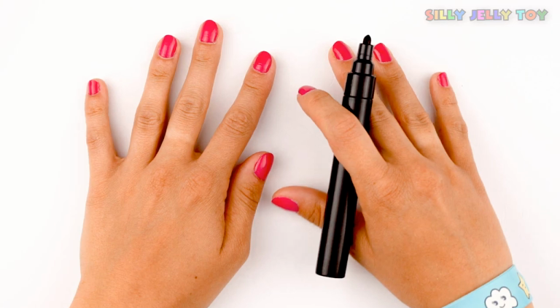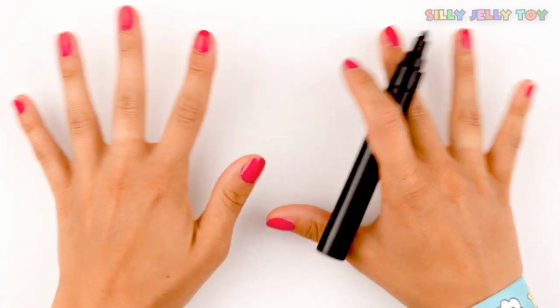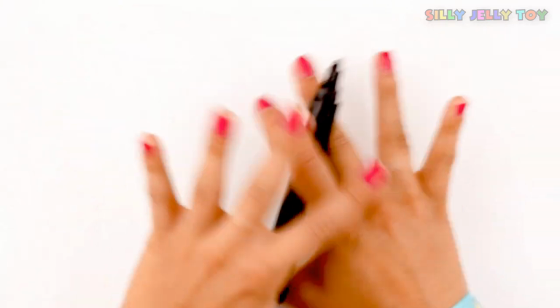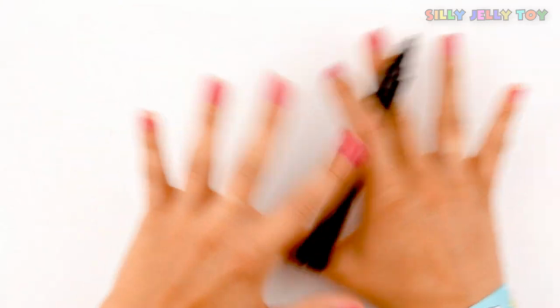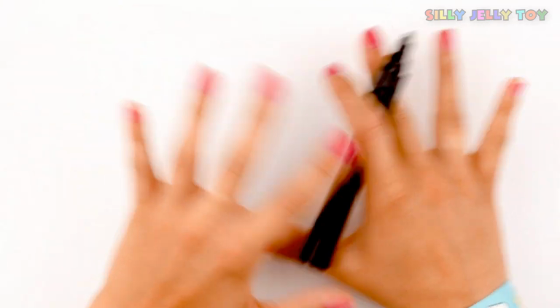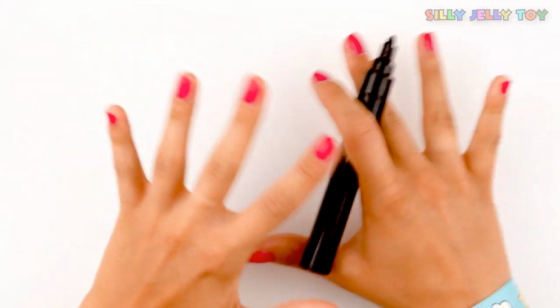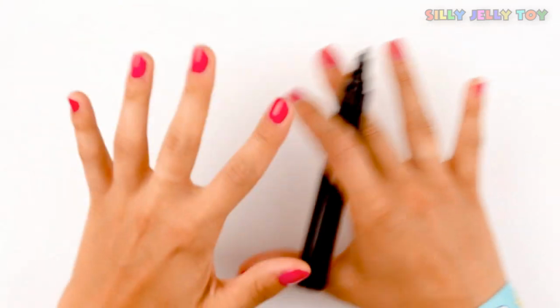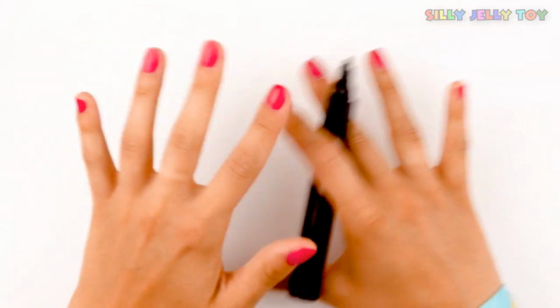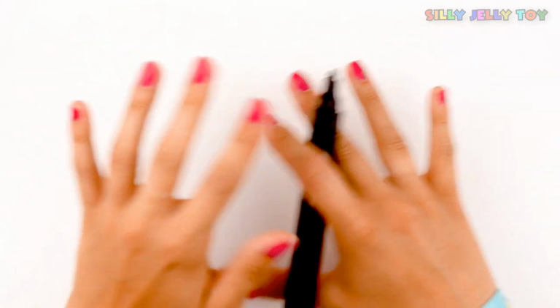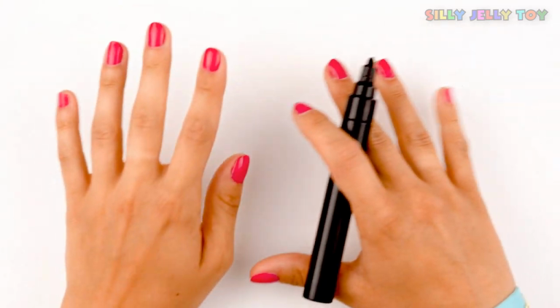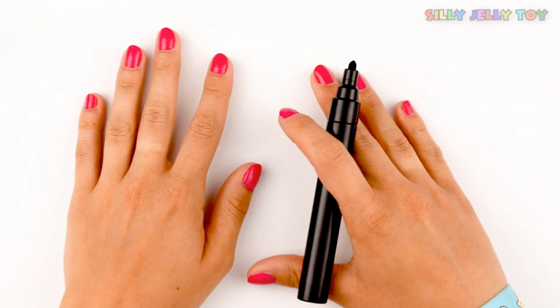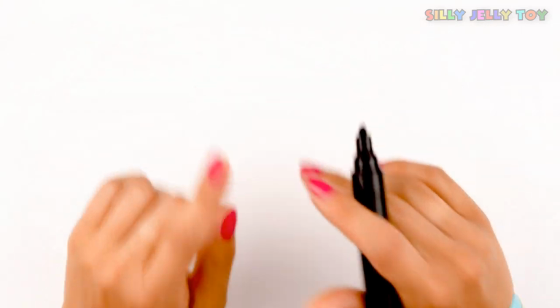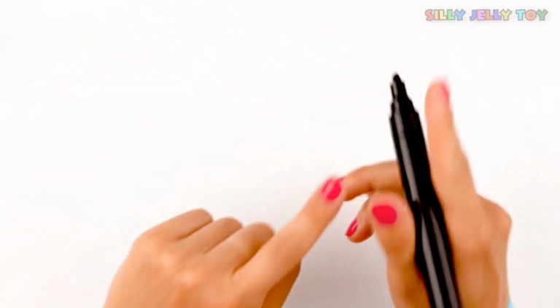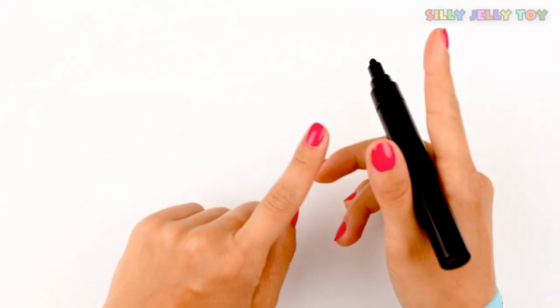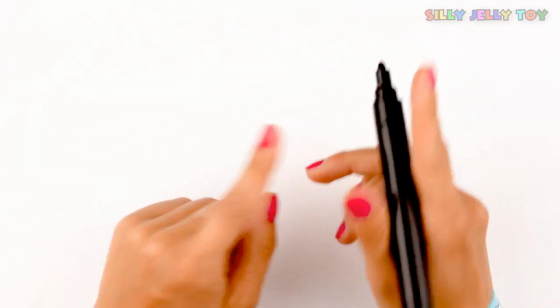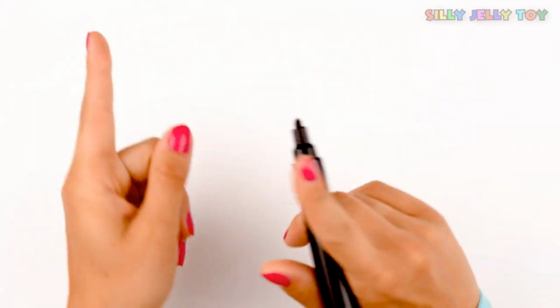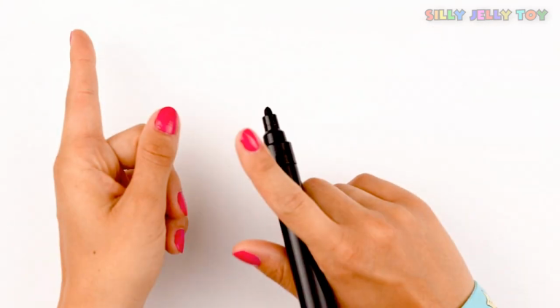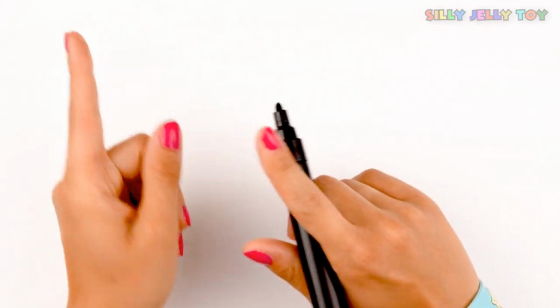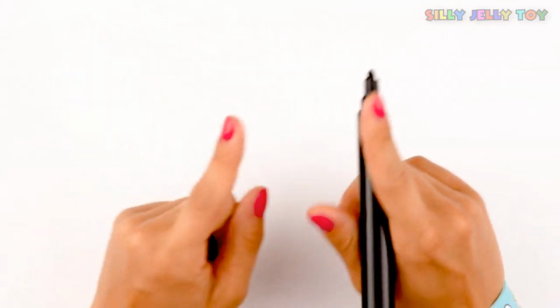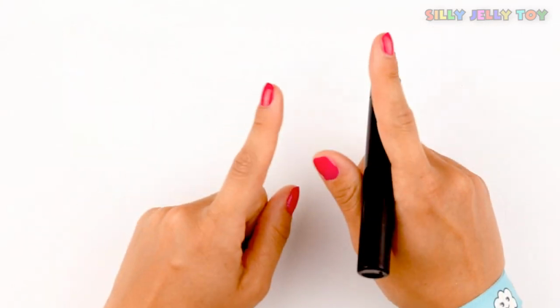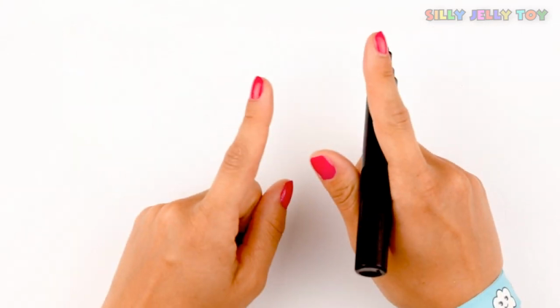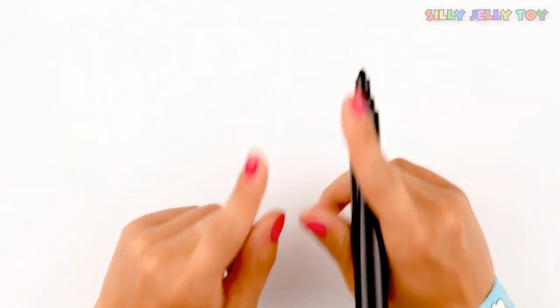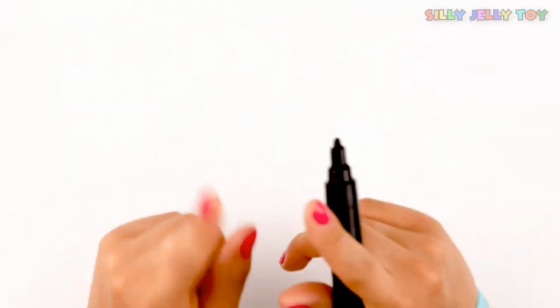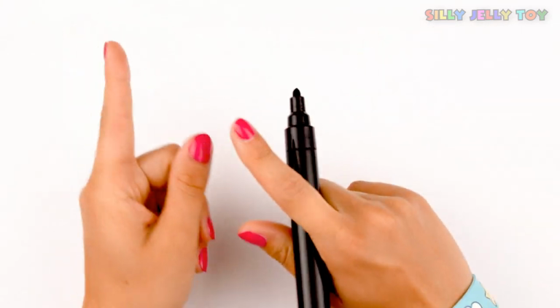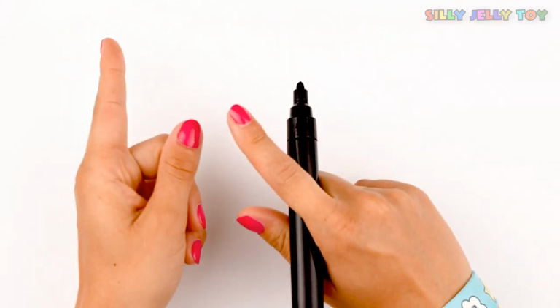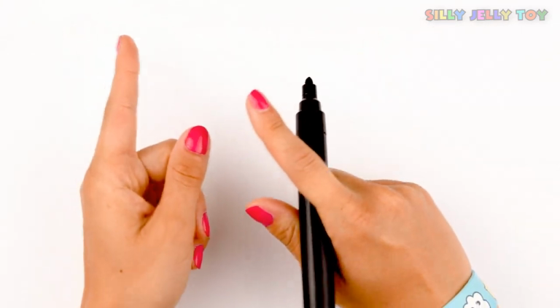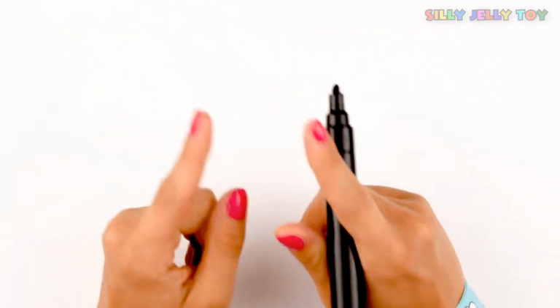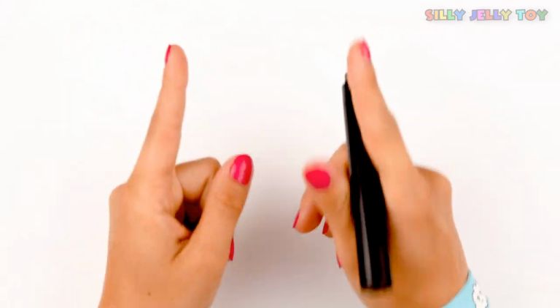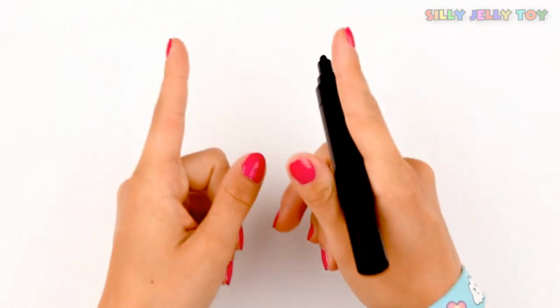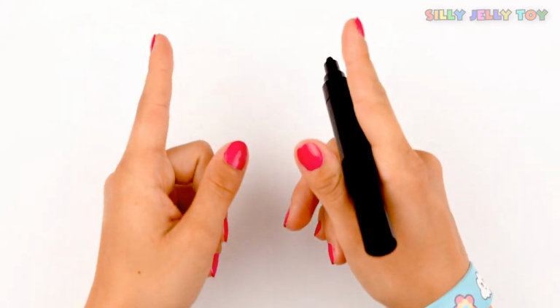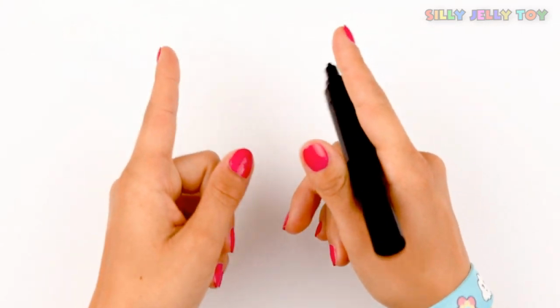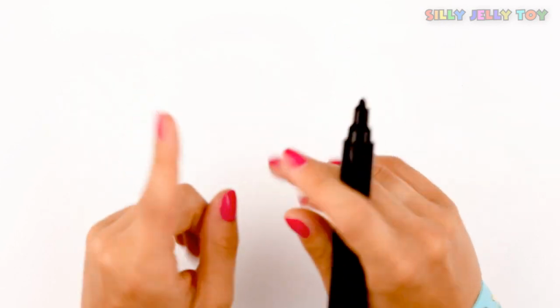Hello everyone! Today we're gonna learn how to draw numbers. So let's go!